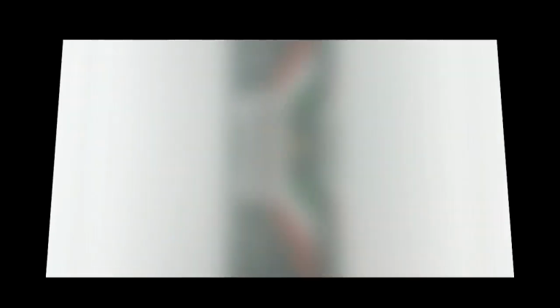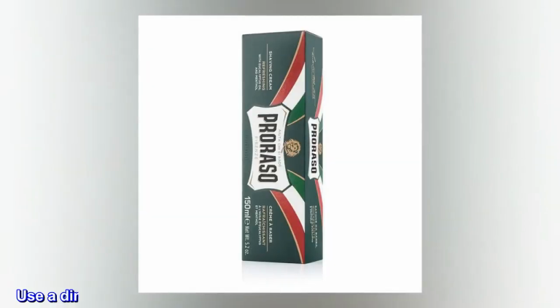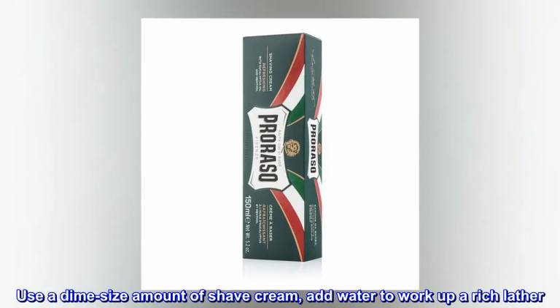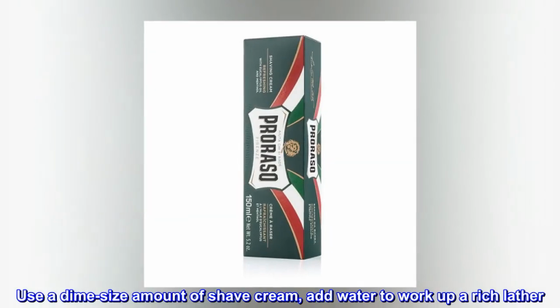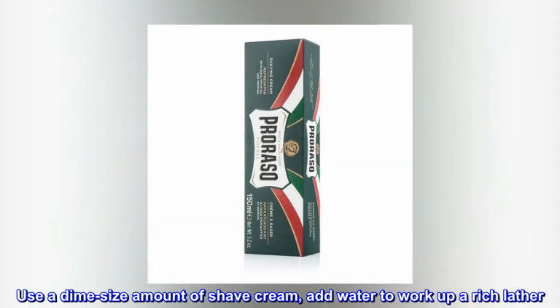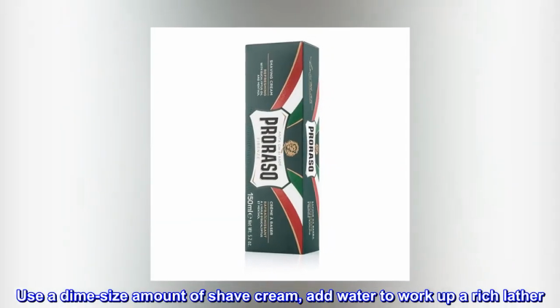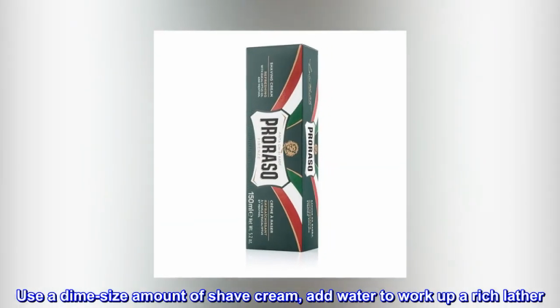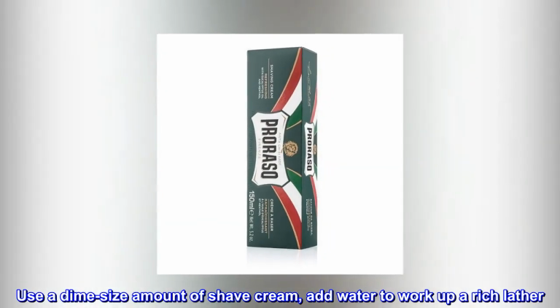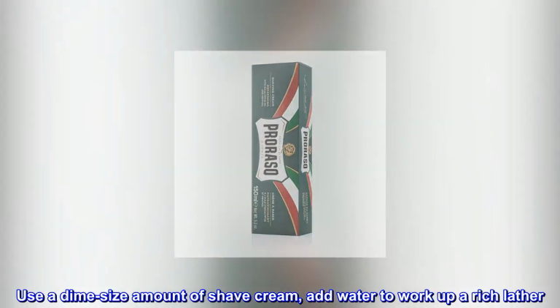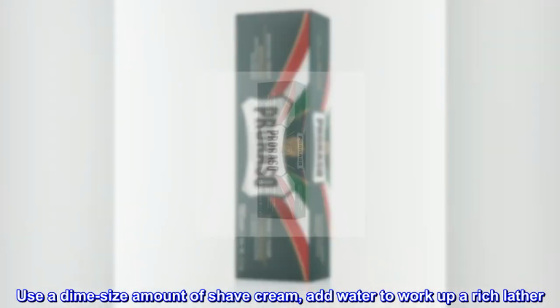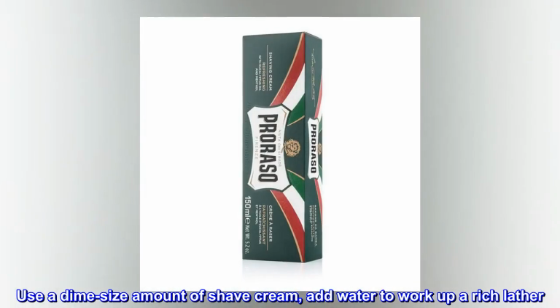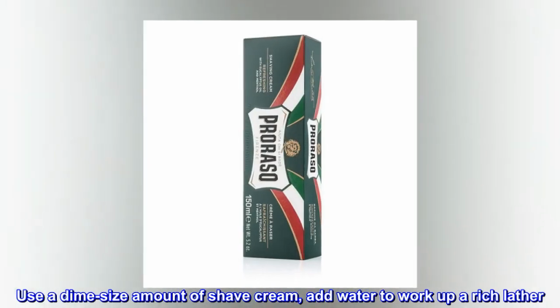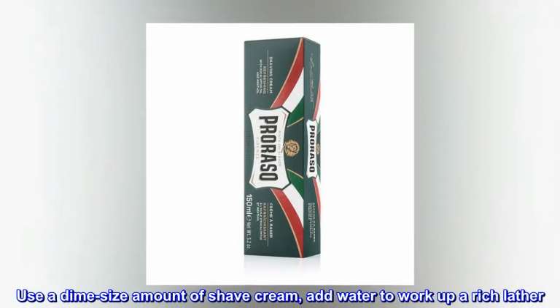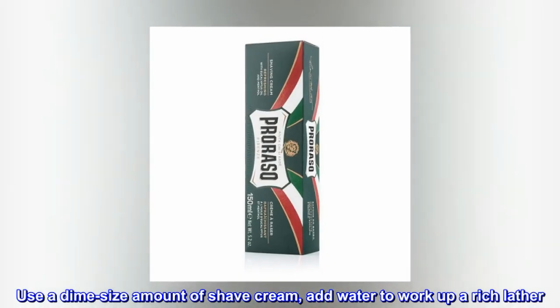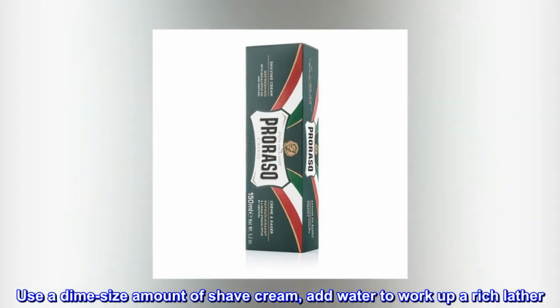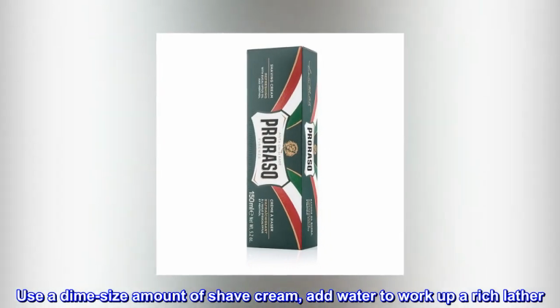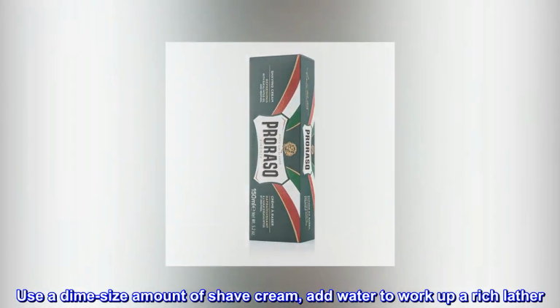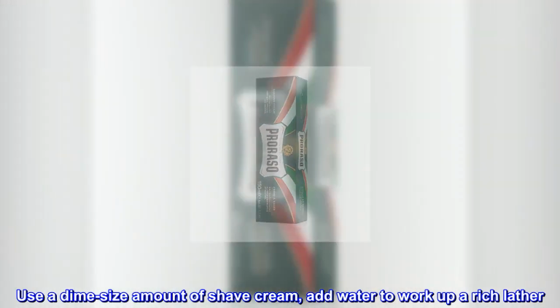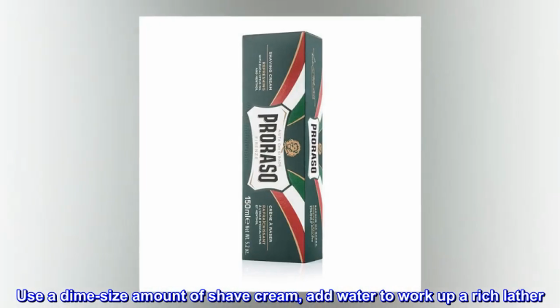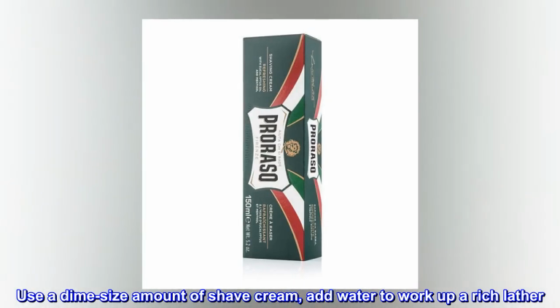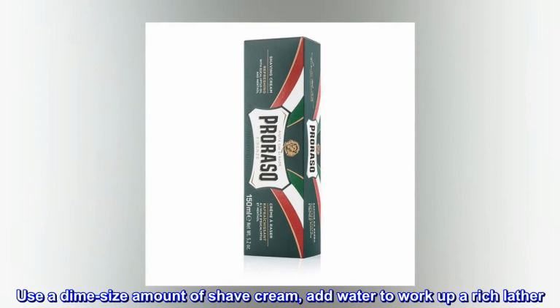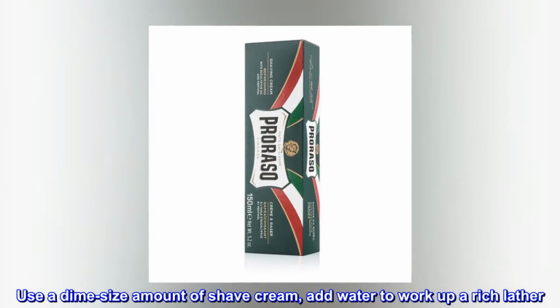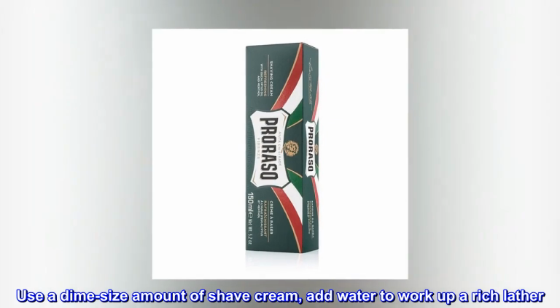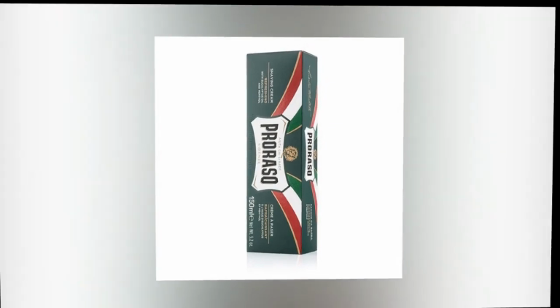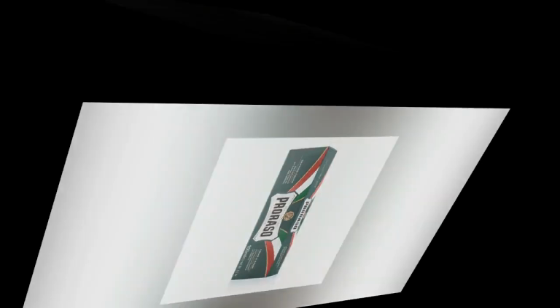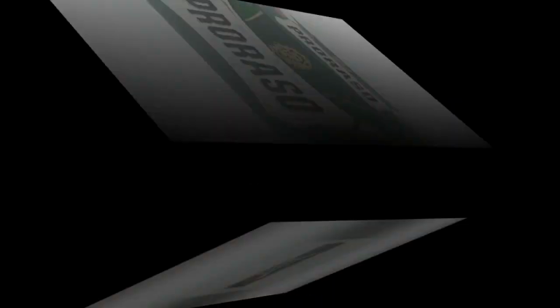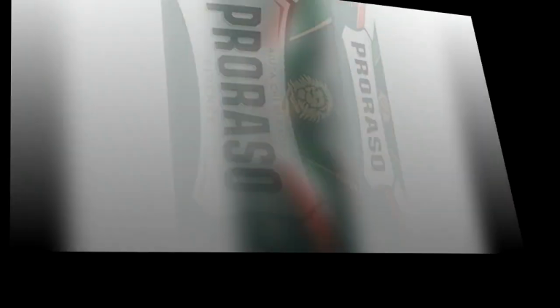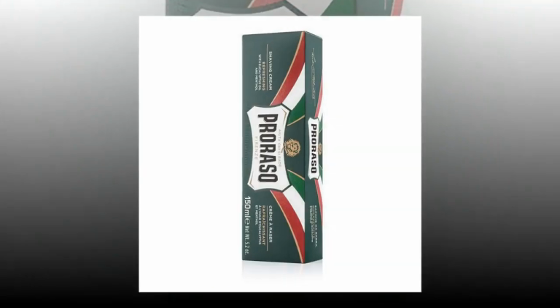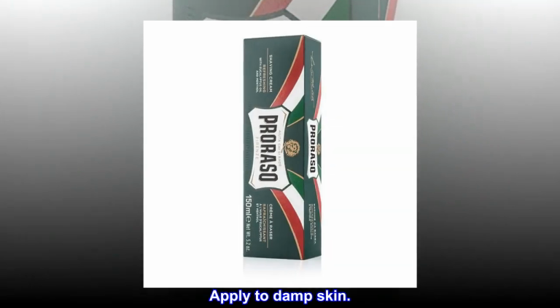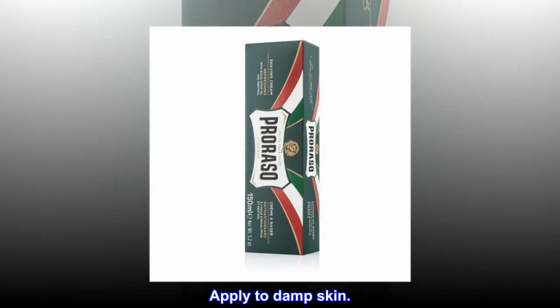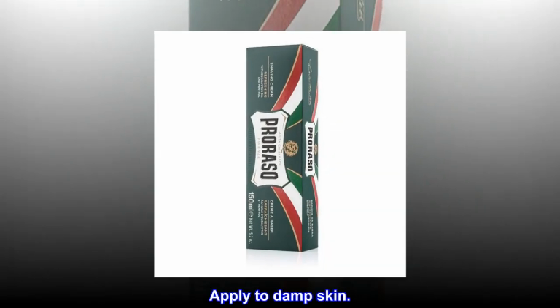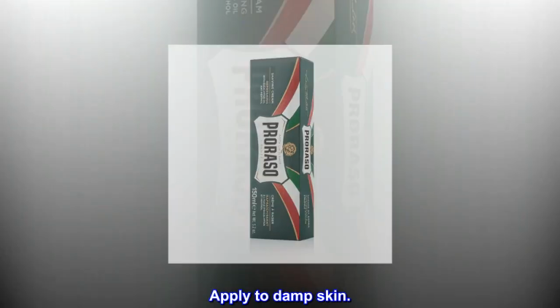Use a dime-size amount of shave cream. Add water to work up a rich lather. Apply to damp skin.